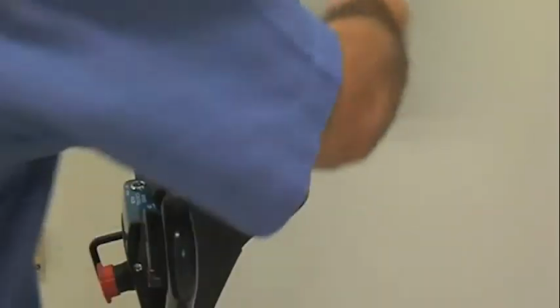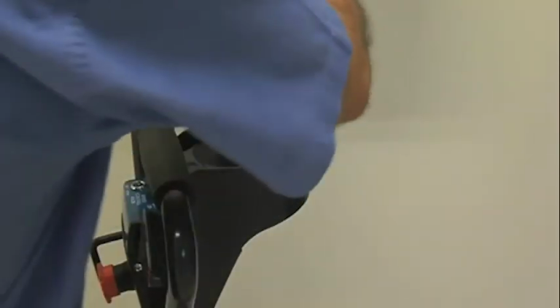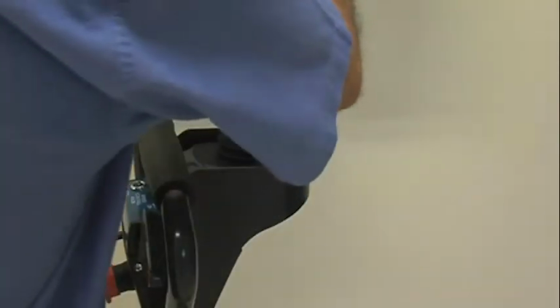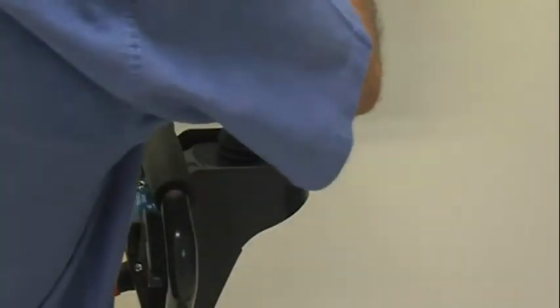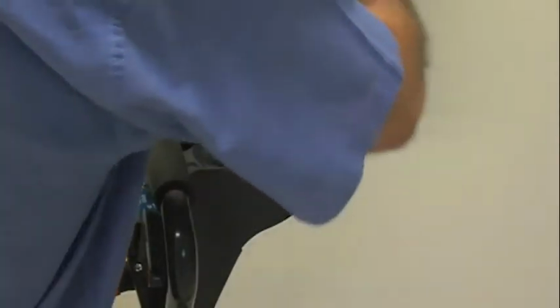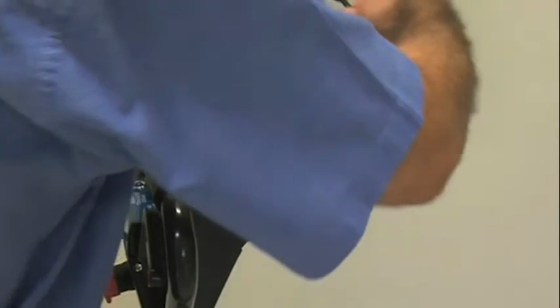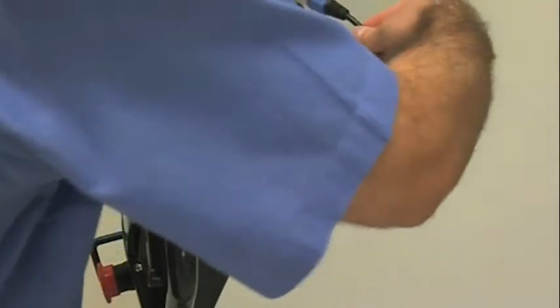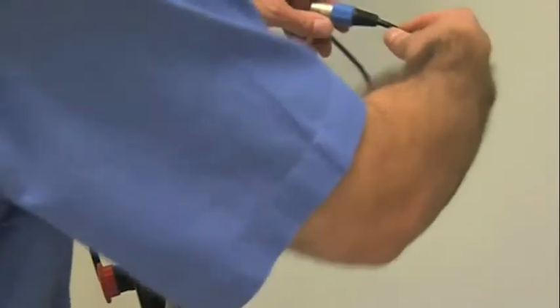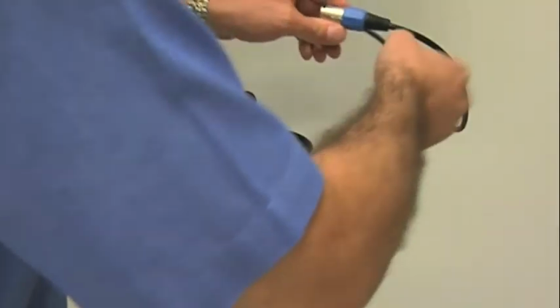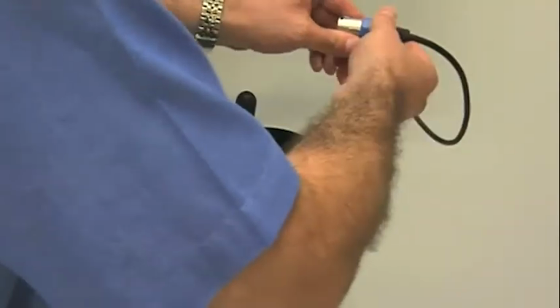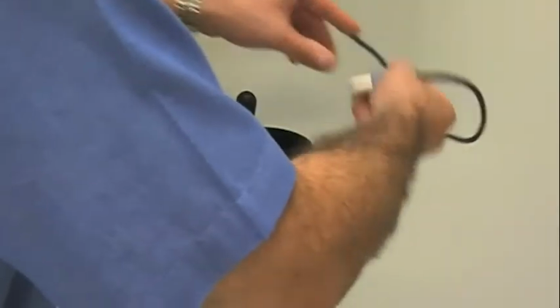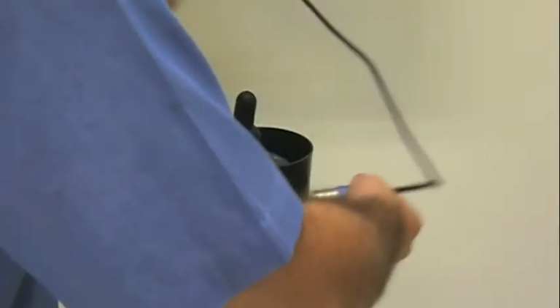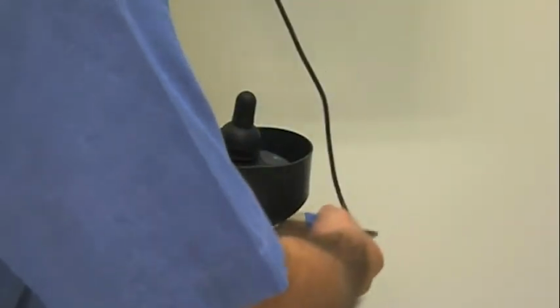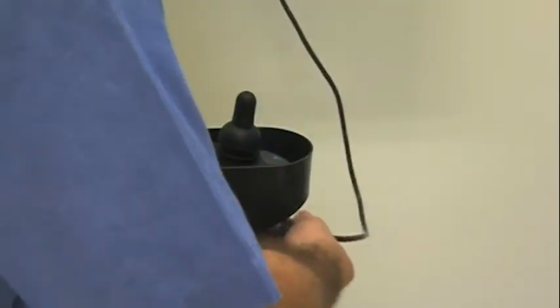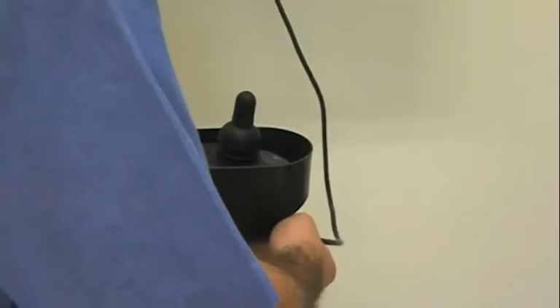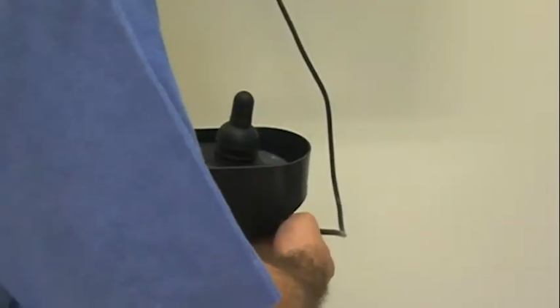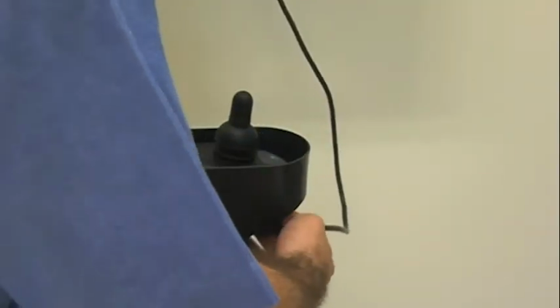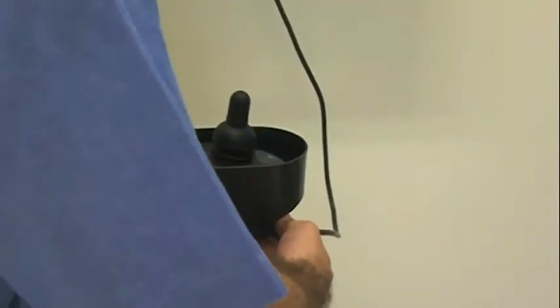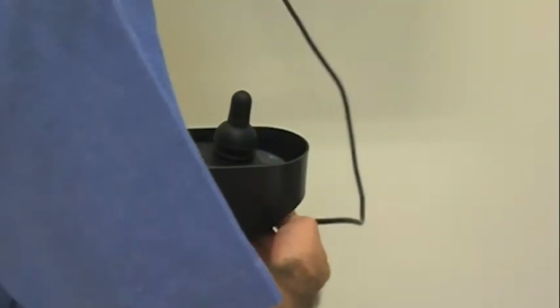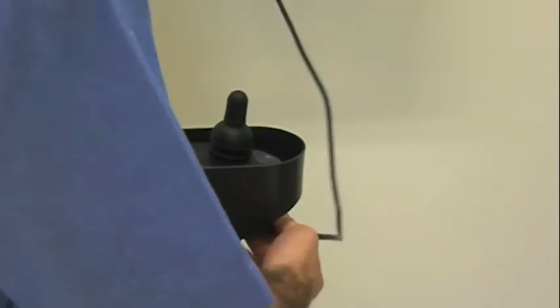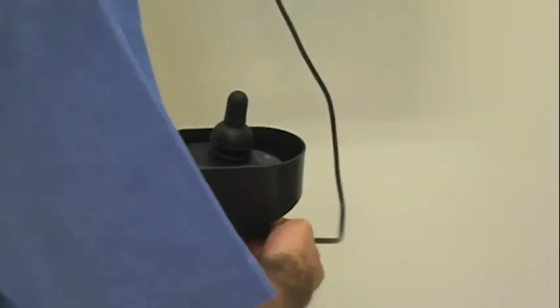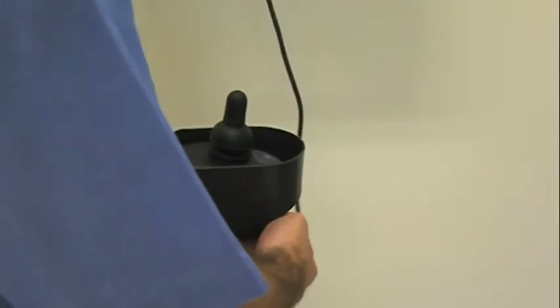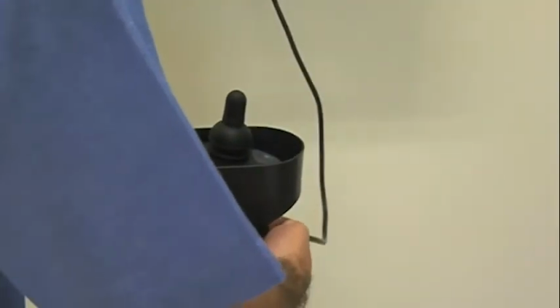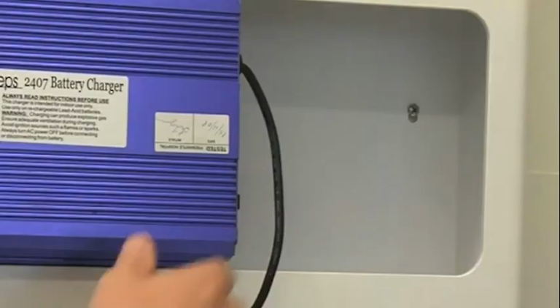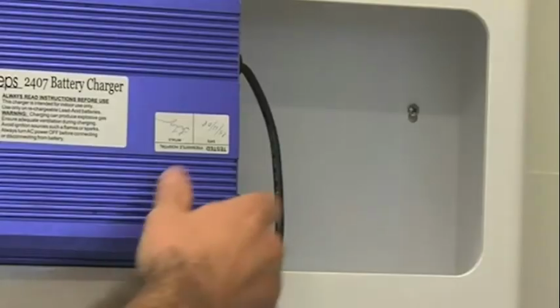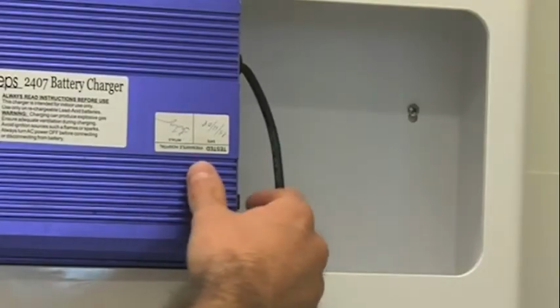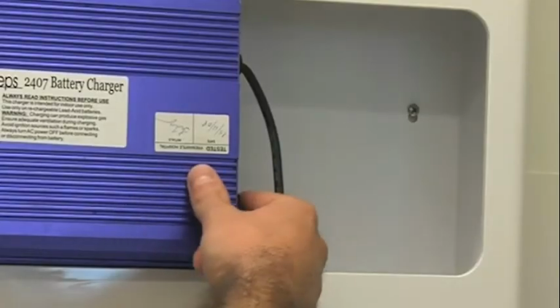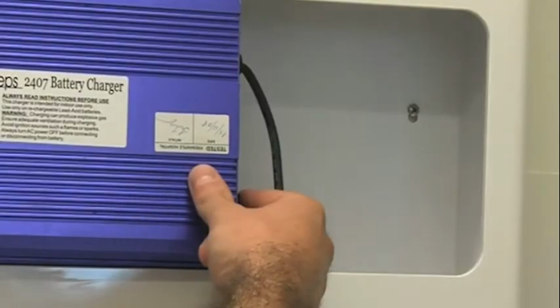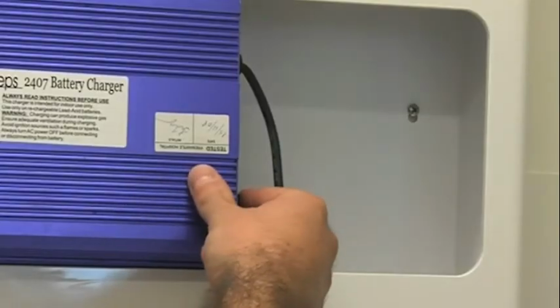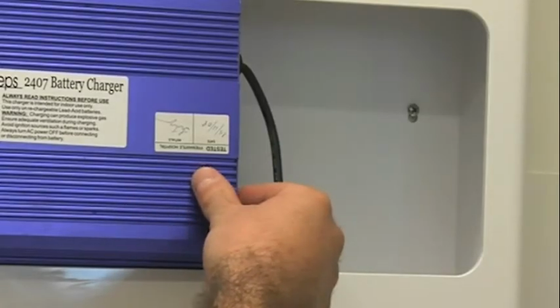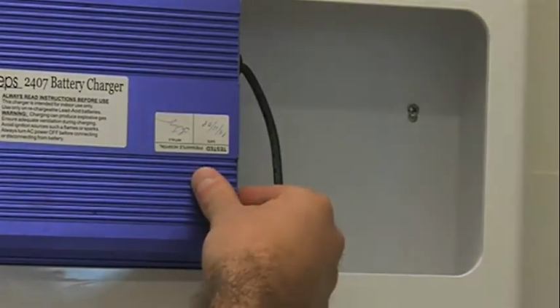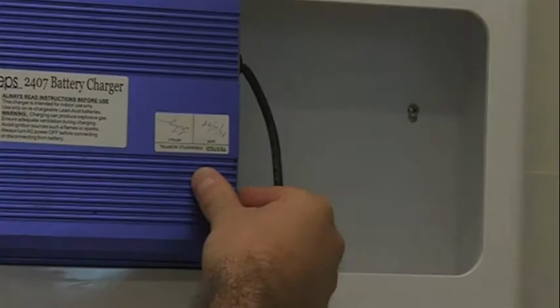When charging, always attach the charger to the bed mover prior to turning on the battery charger.